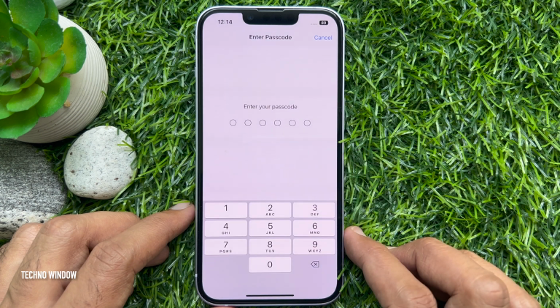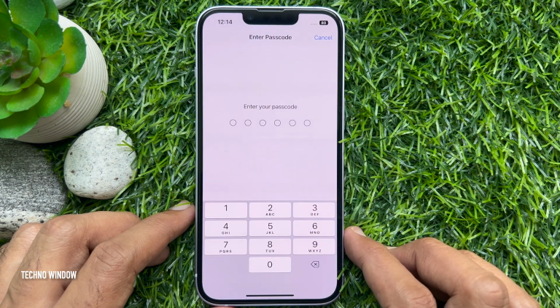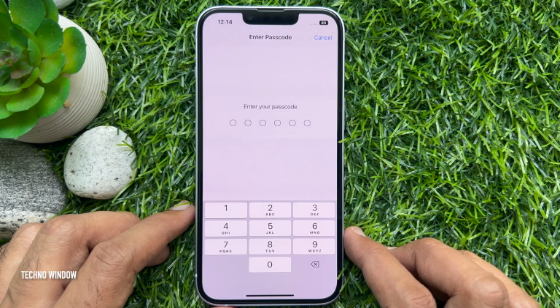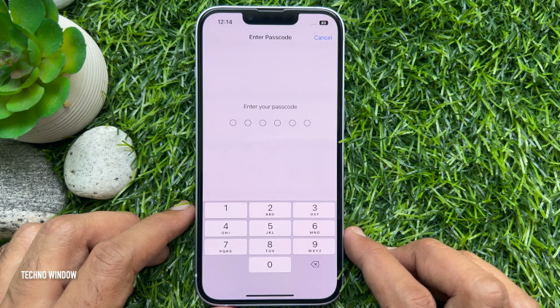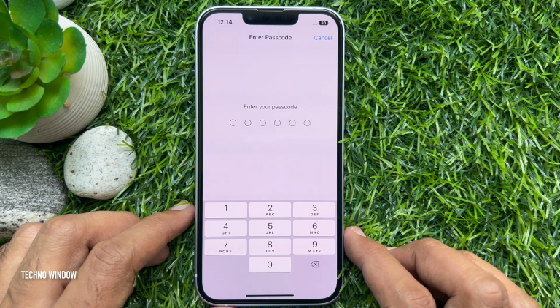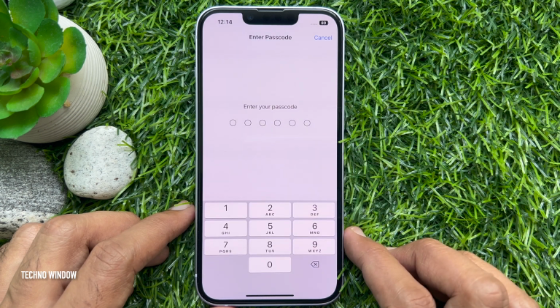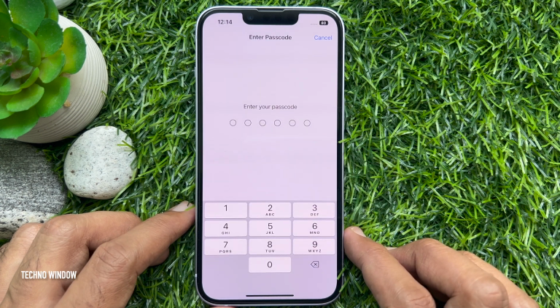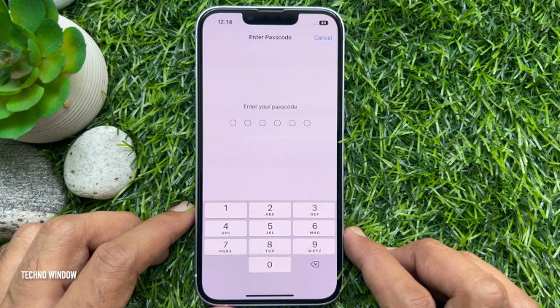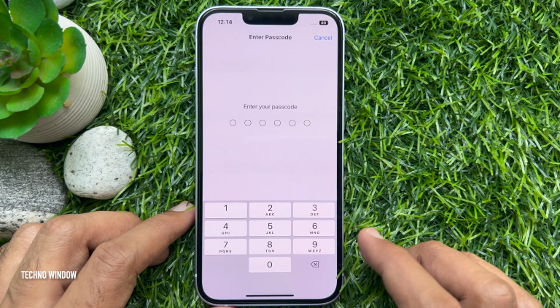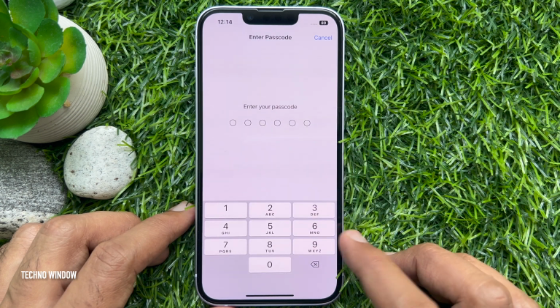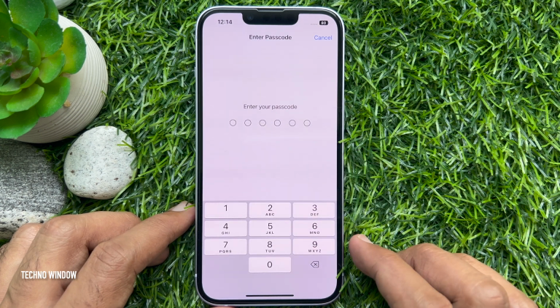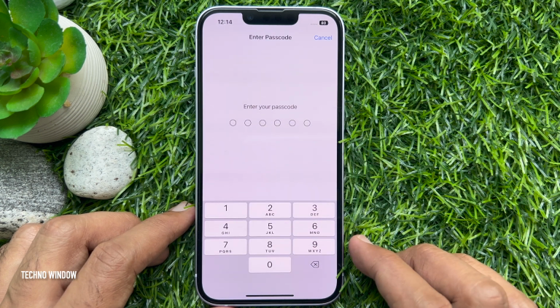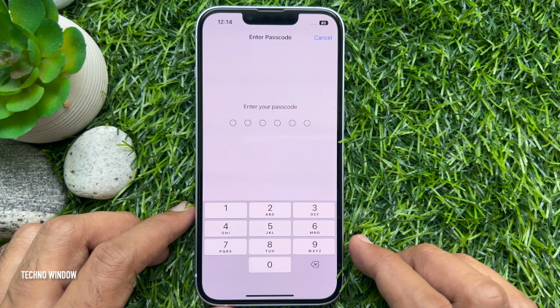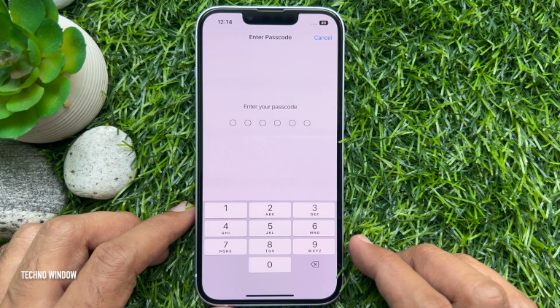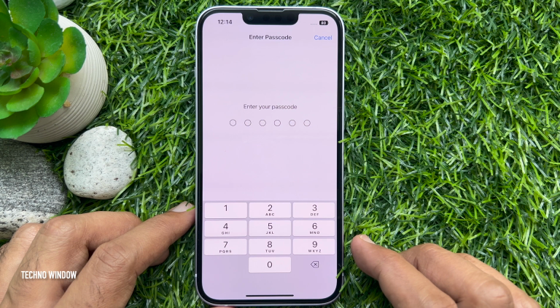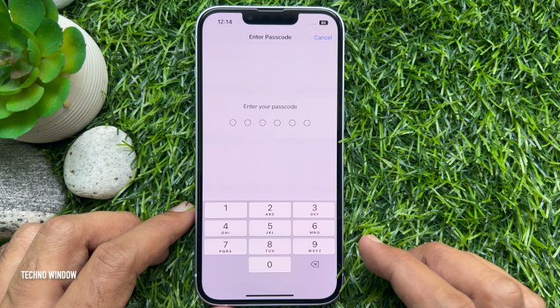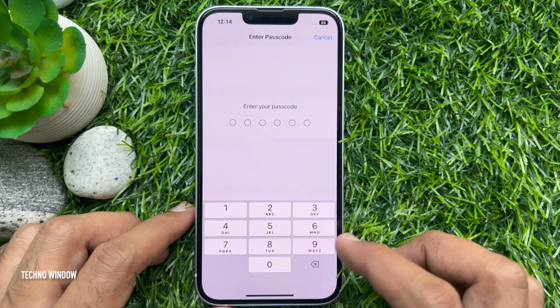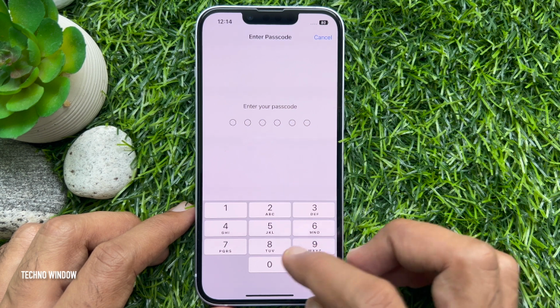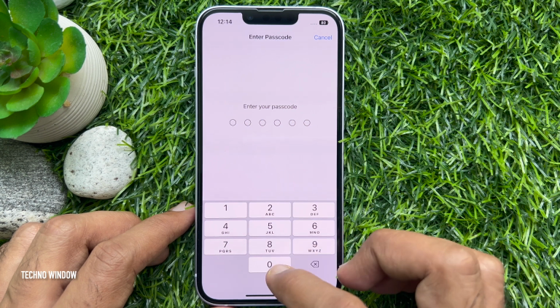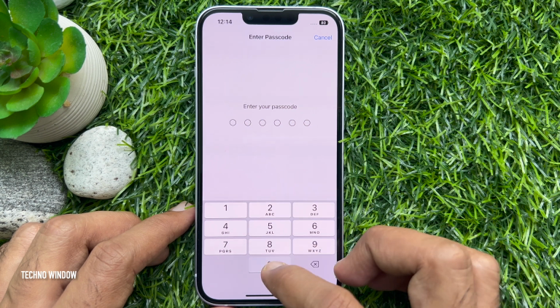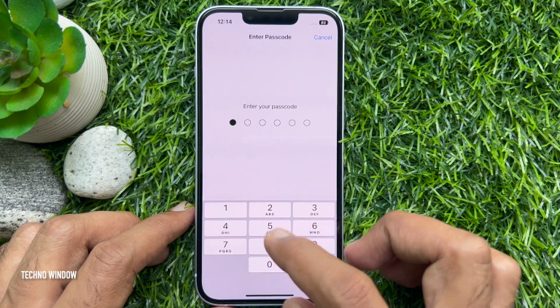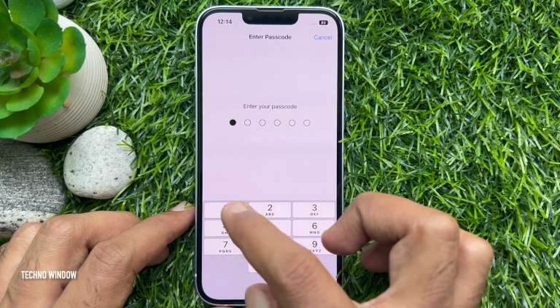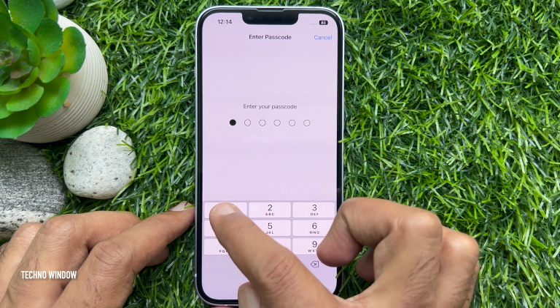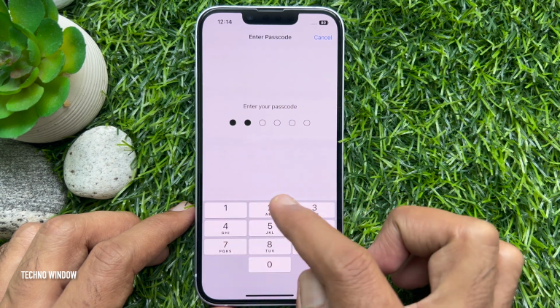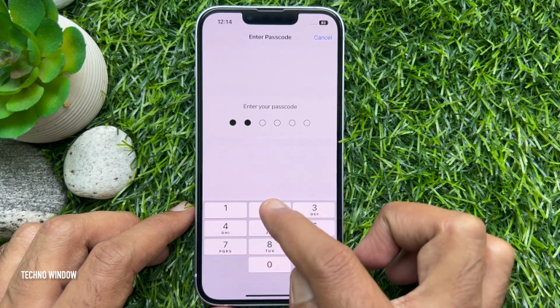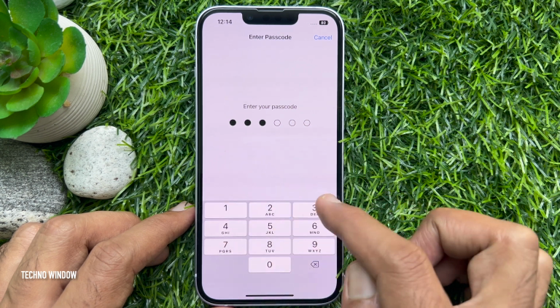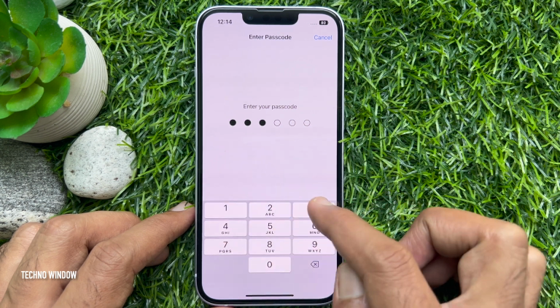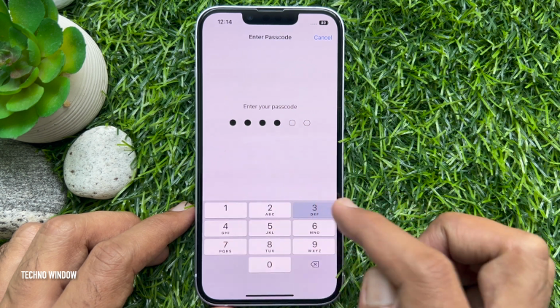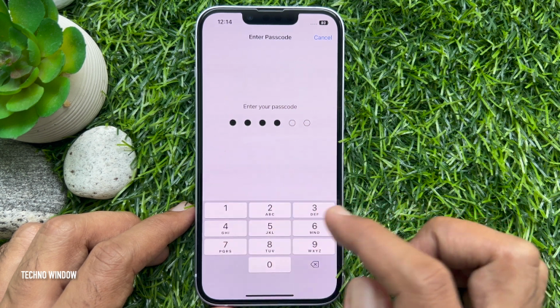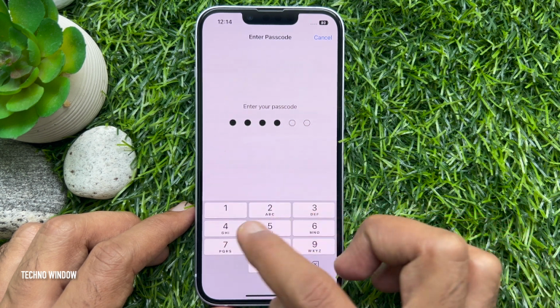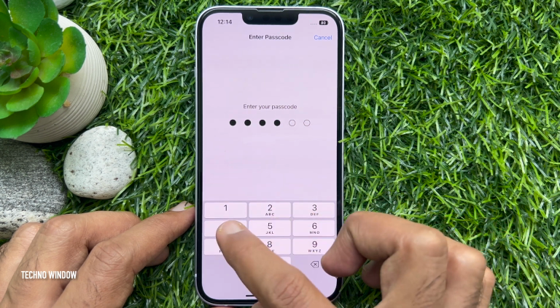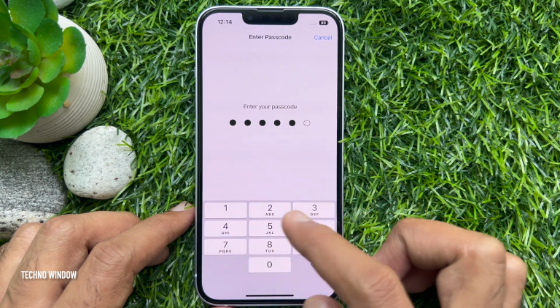Here you will be asked to enter your current passcode. So enter your current passcode to confirm it's you.